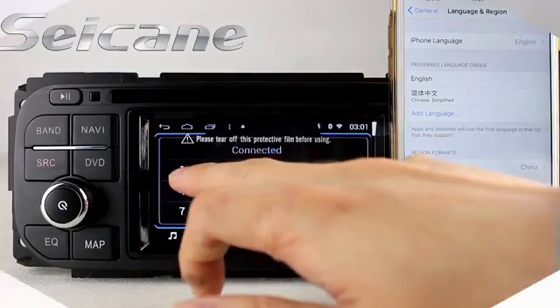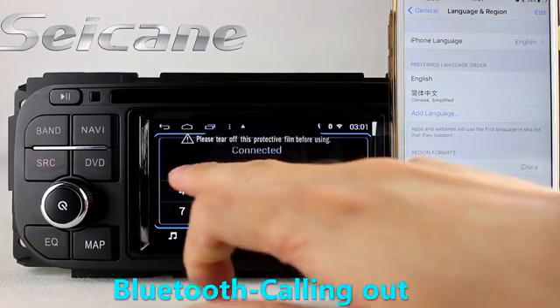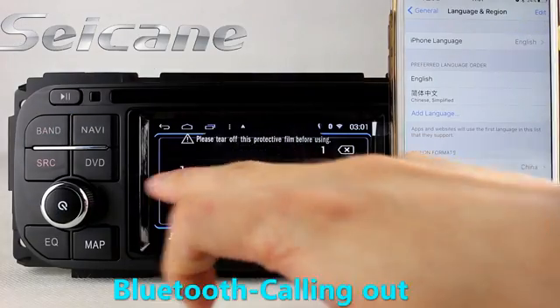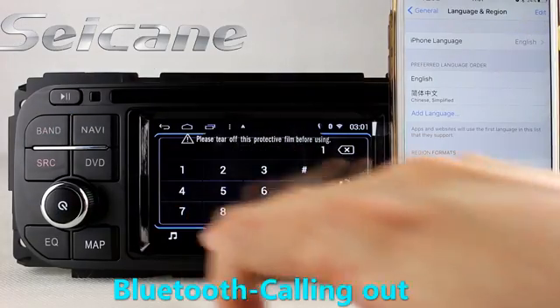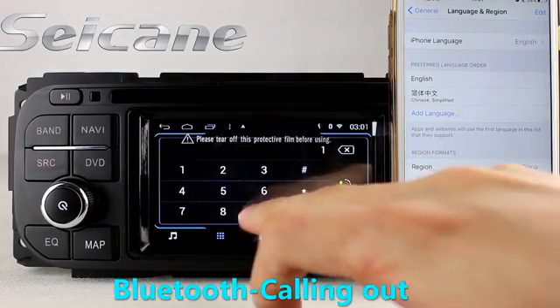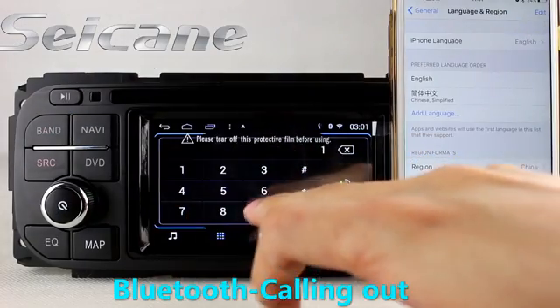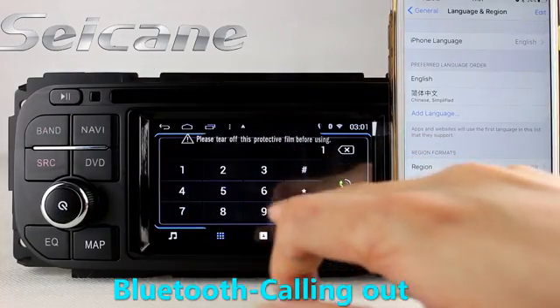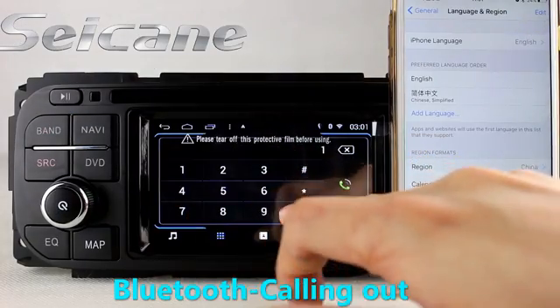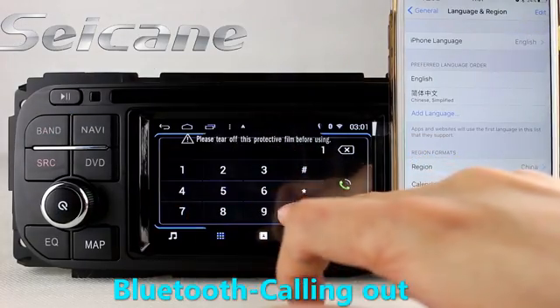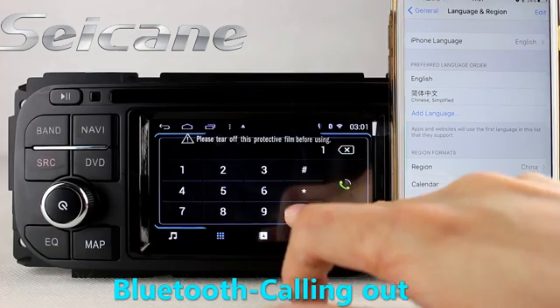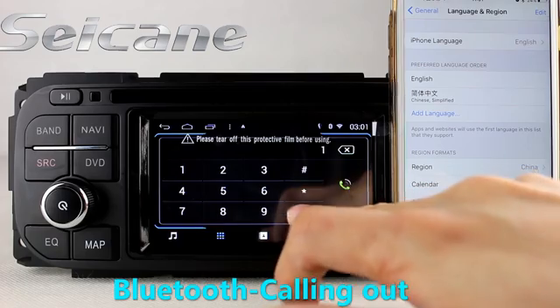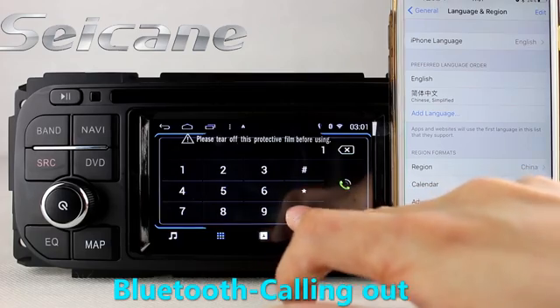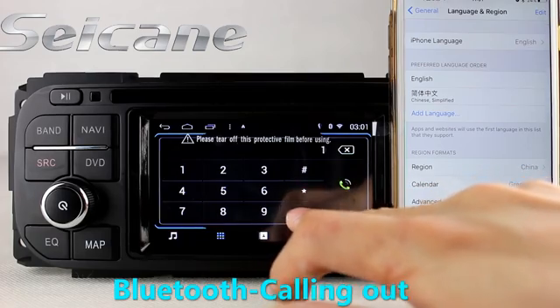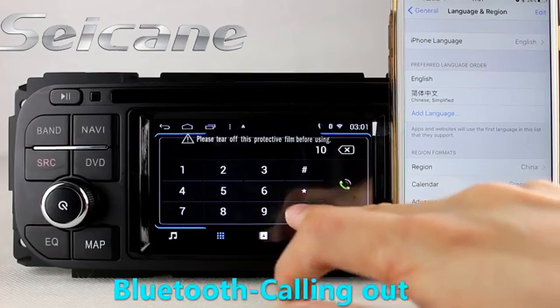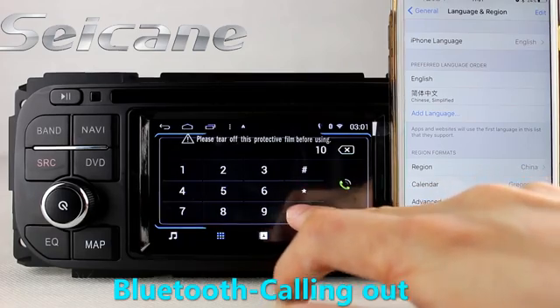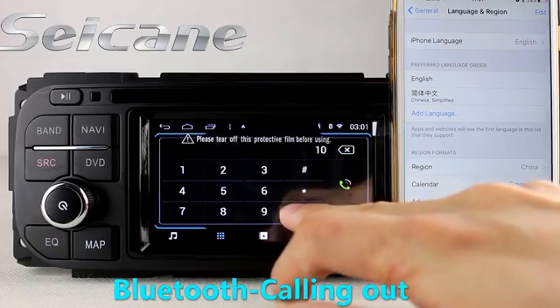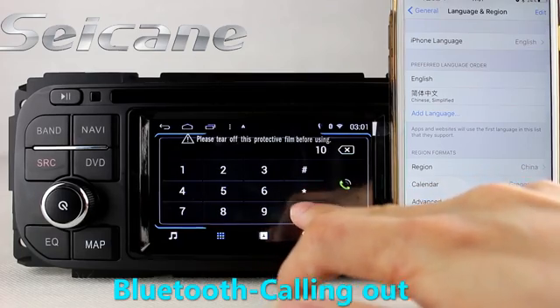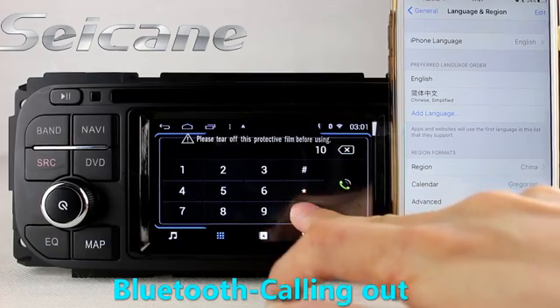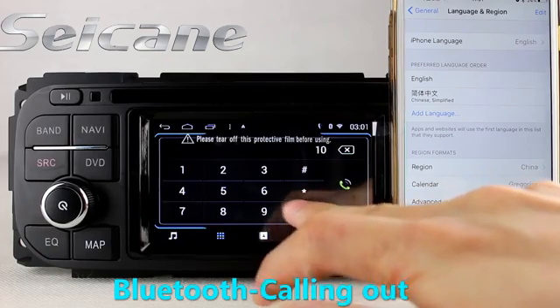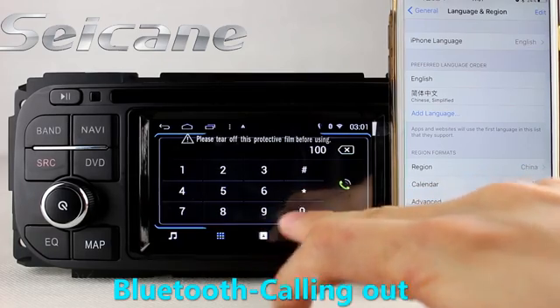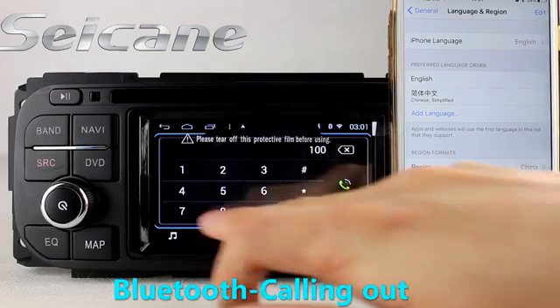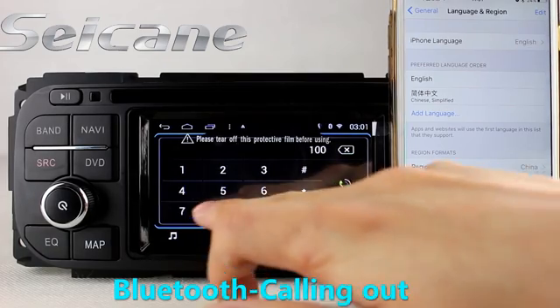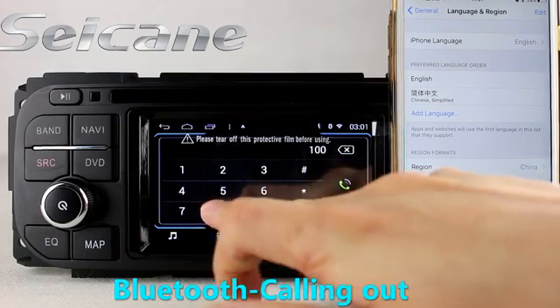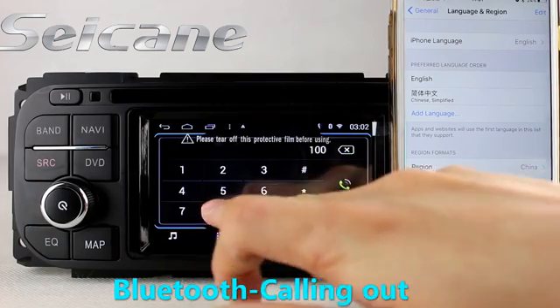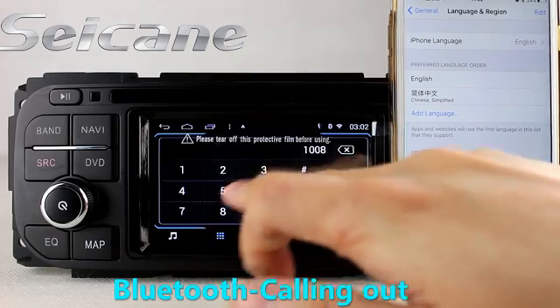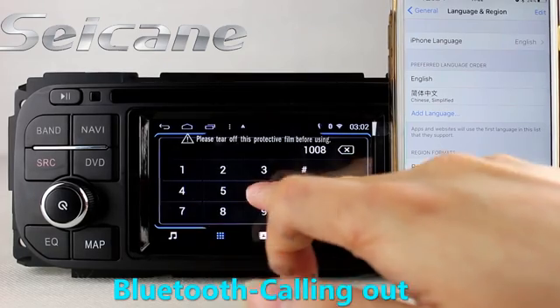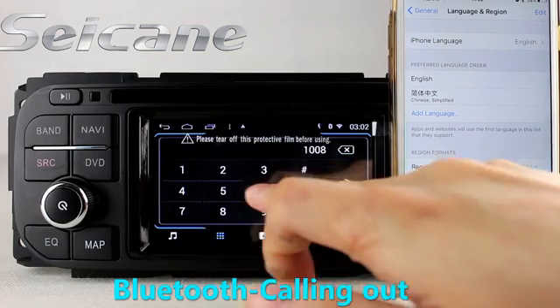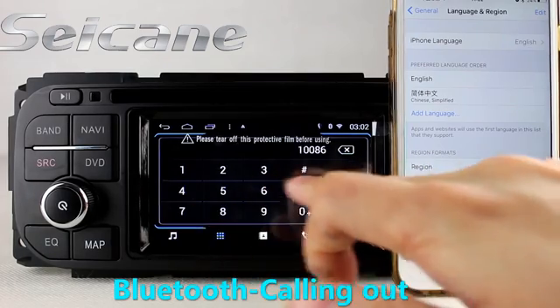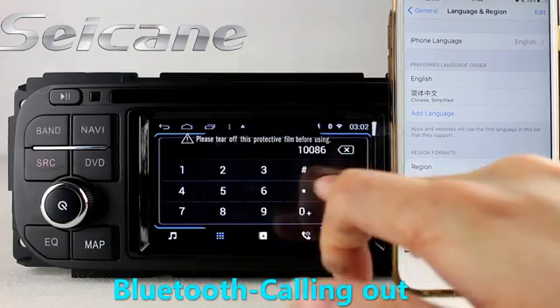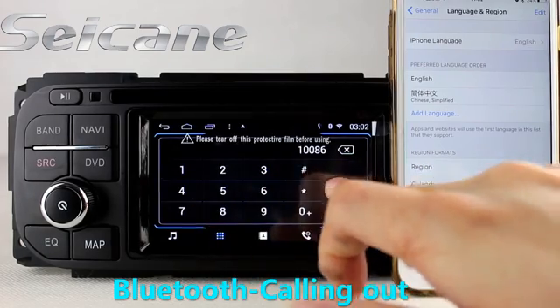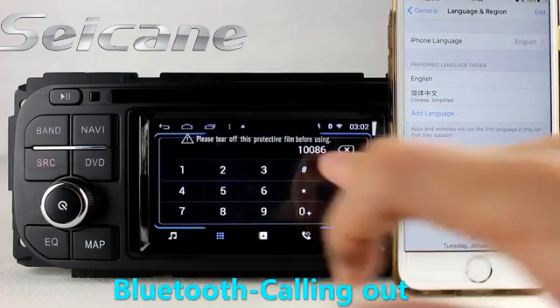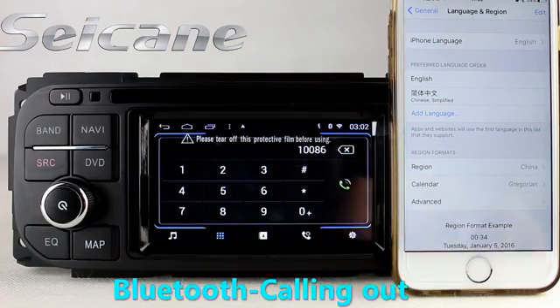Connect your phone with the unit via Bluetooth and dial numbers on the screen directly.